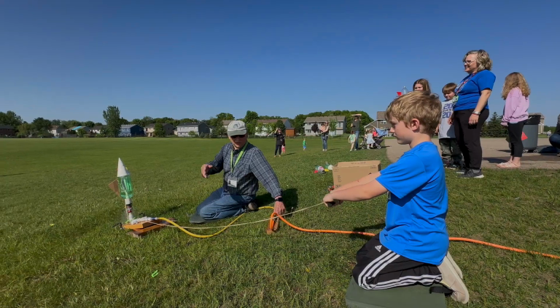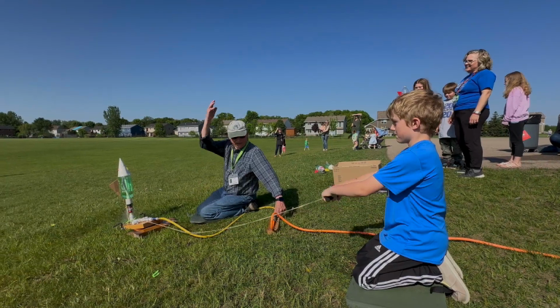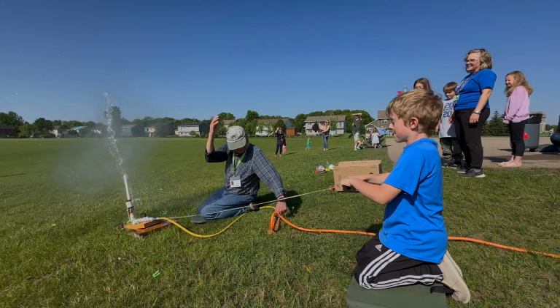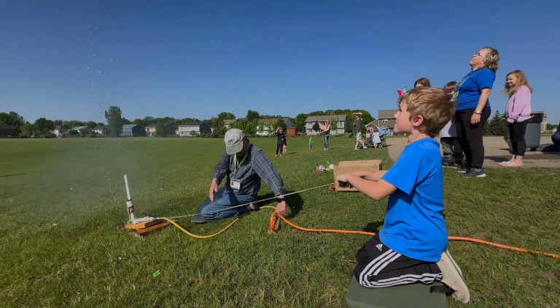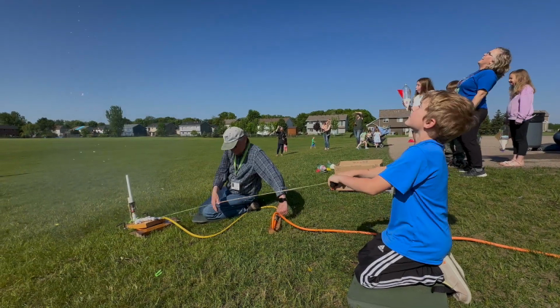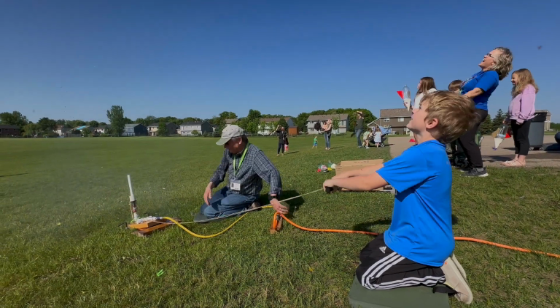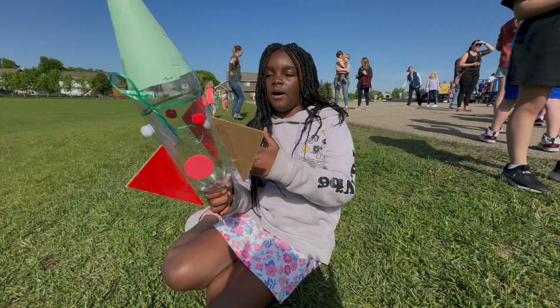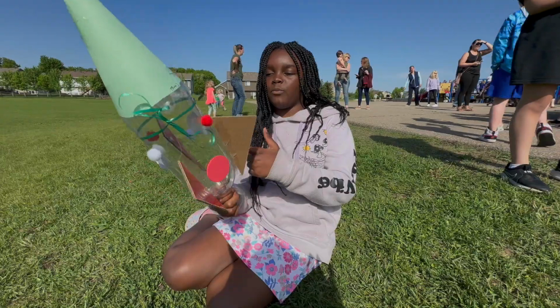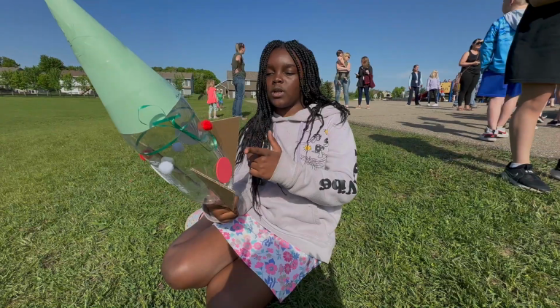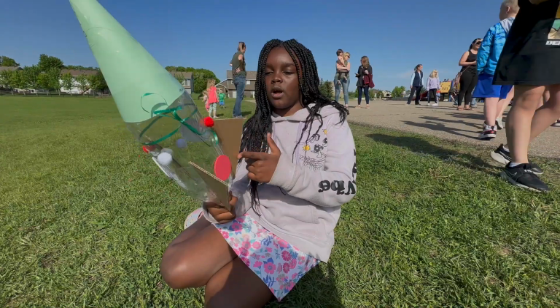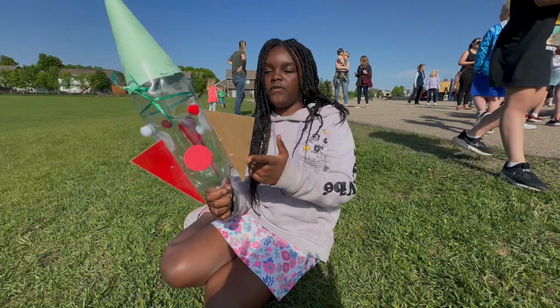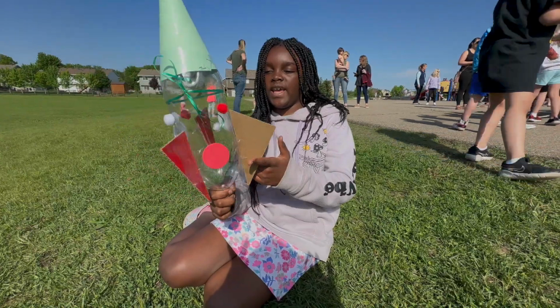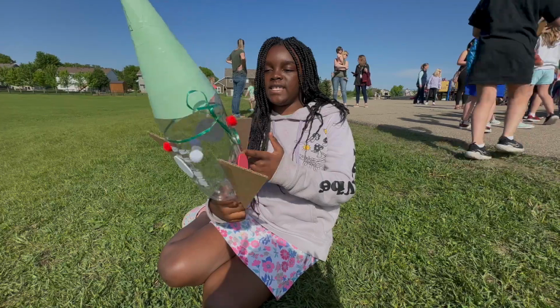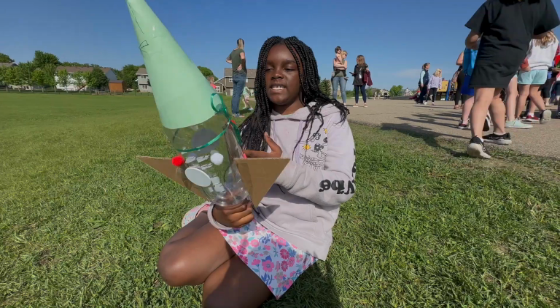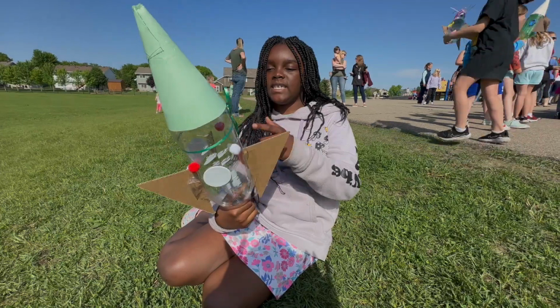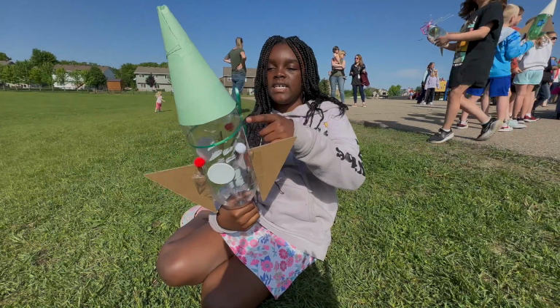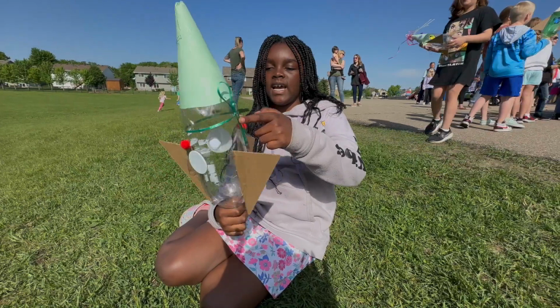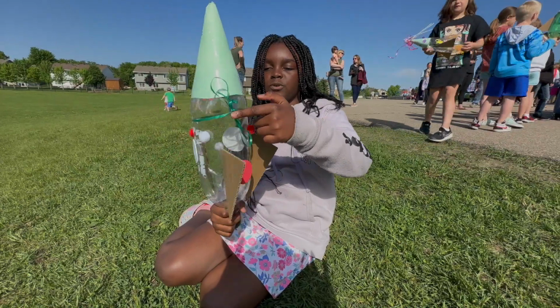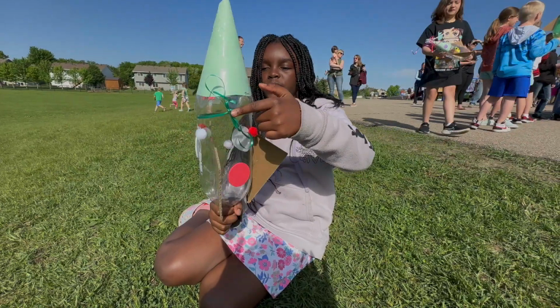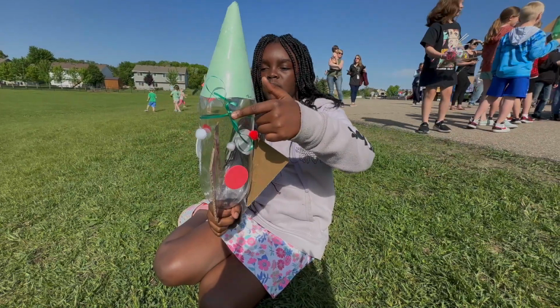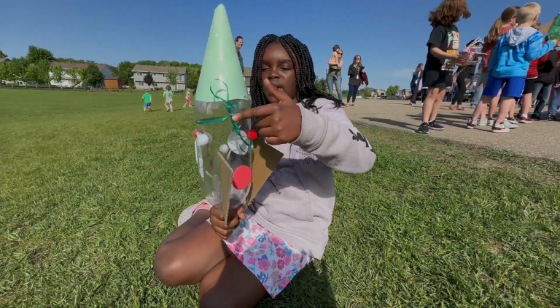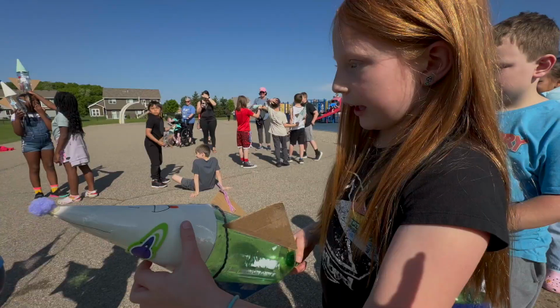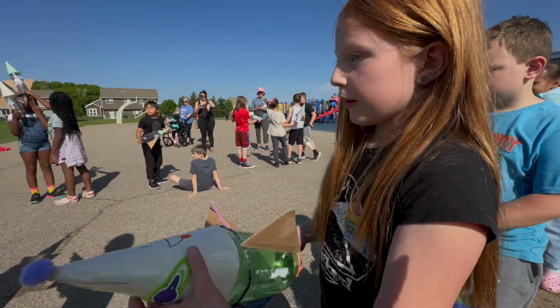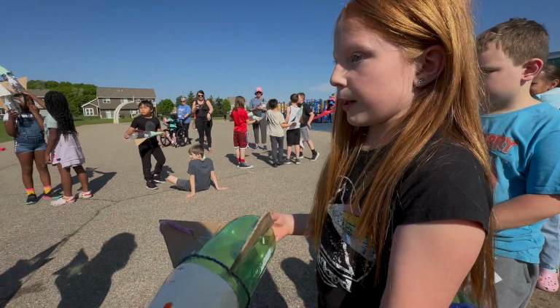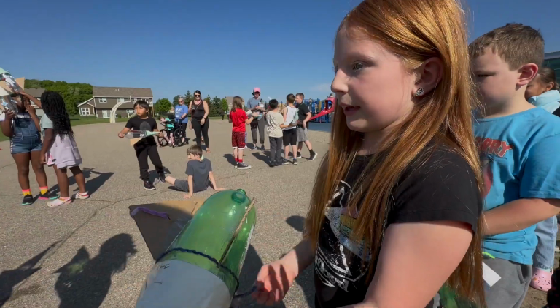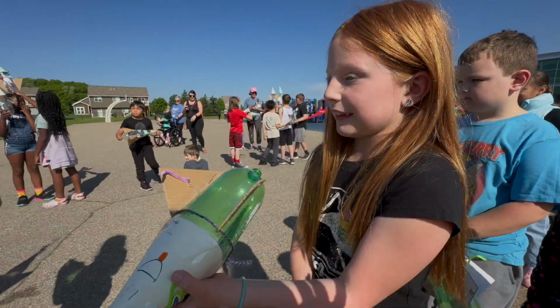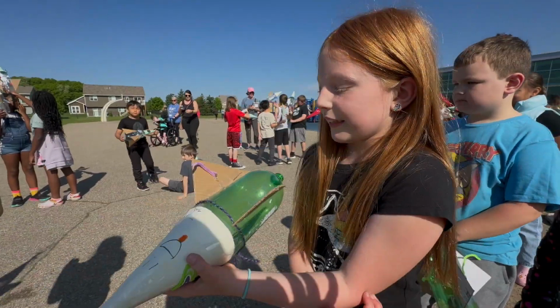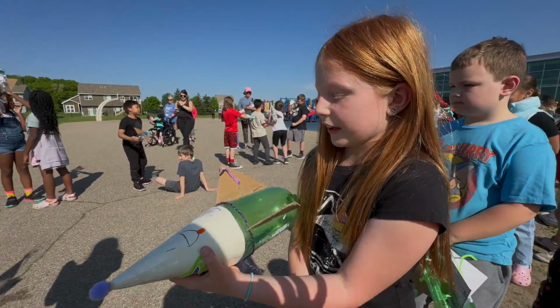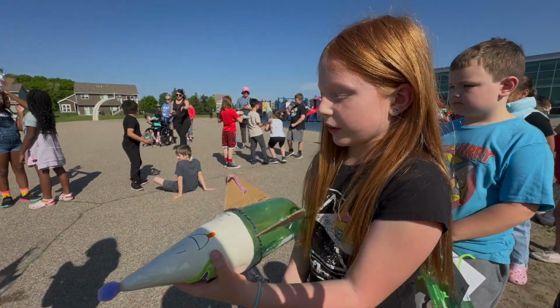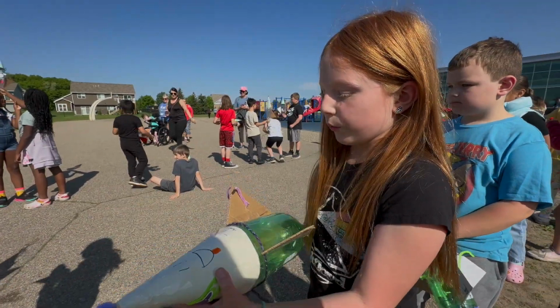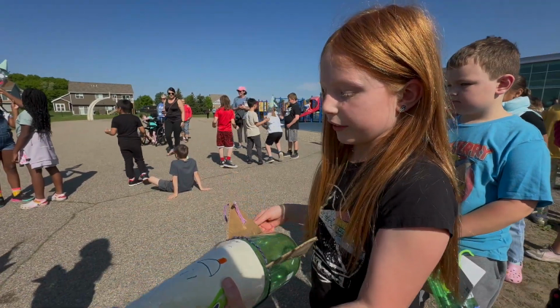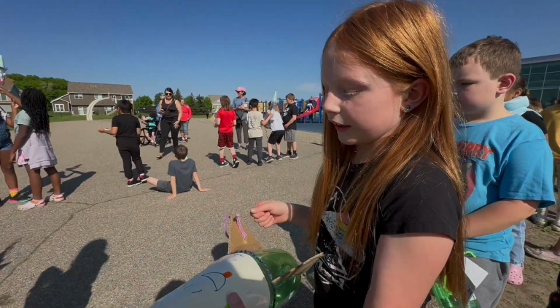It has red fins. It has a green ribbon. My base had like a little weight thing.